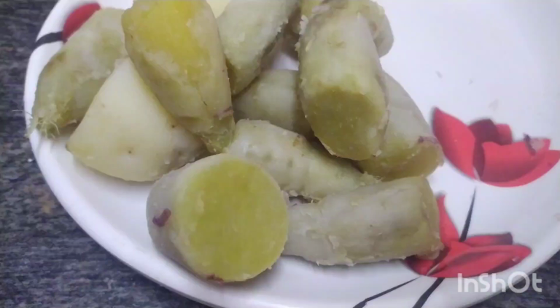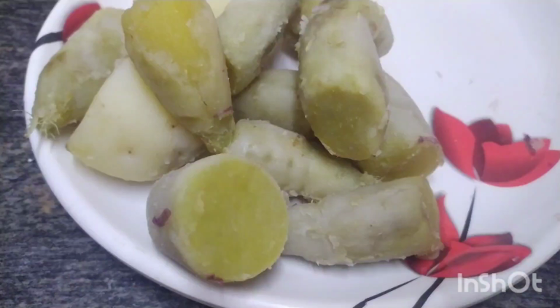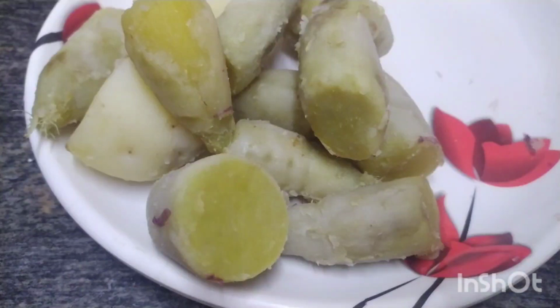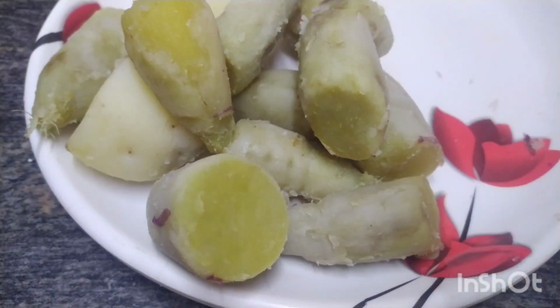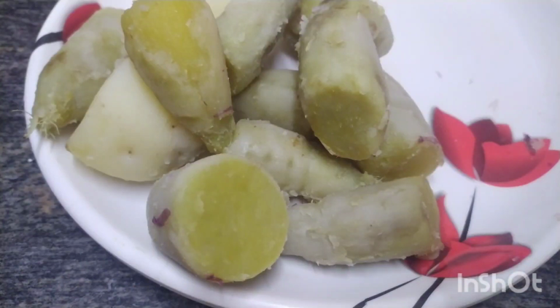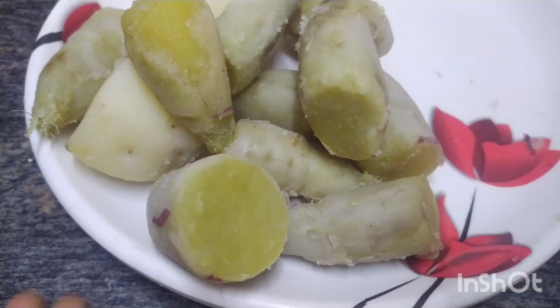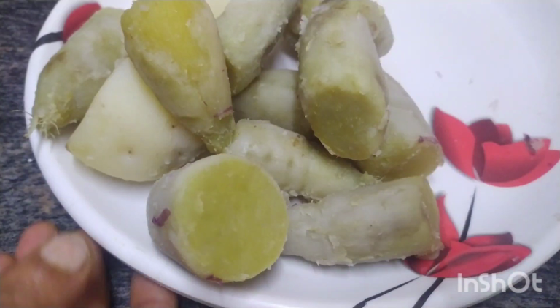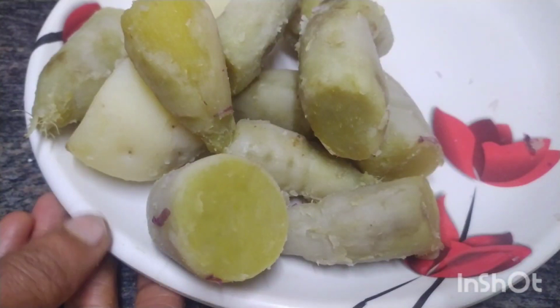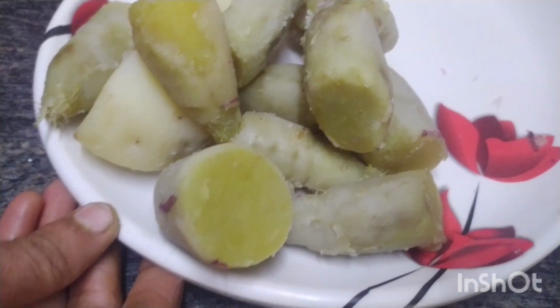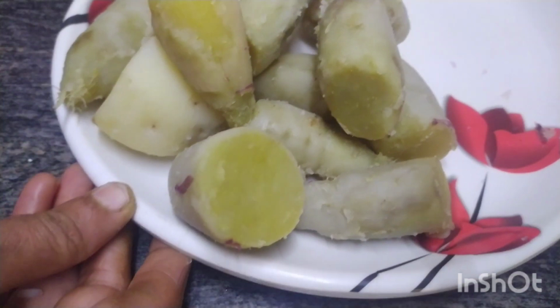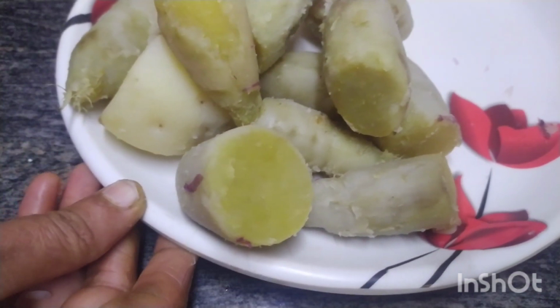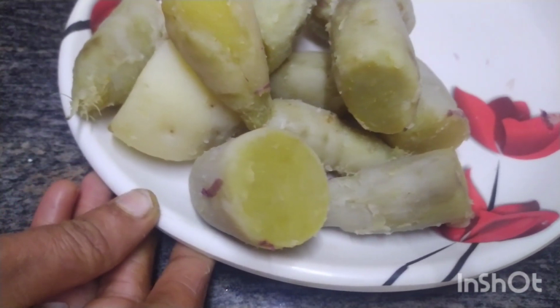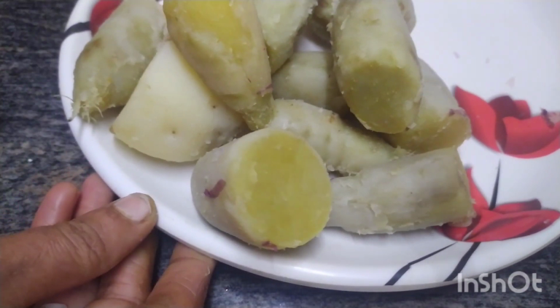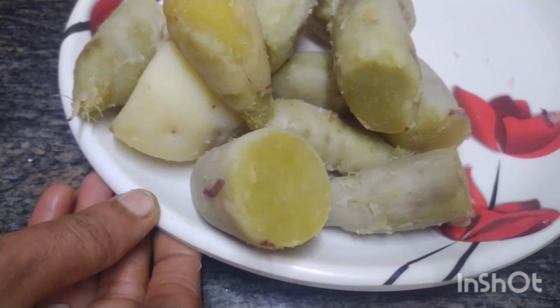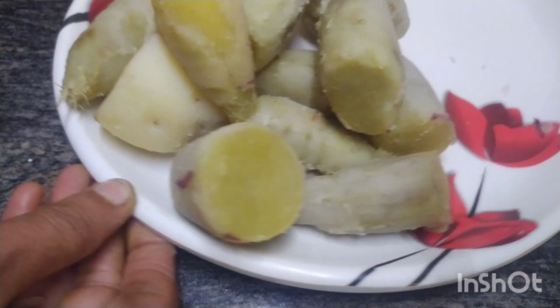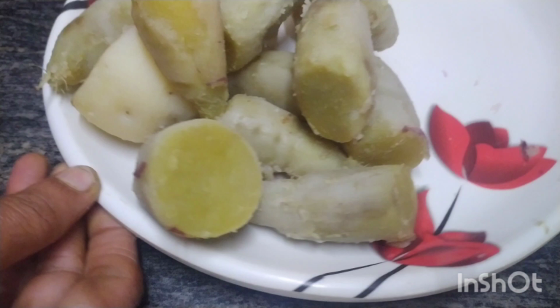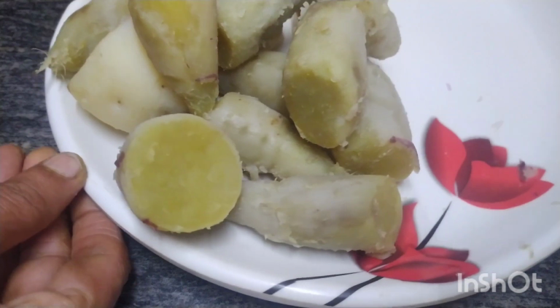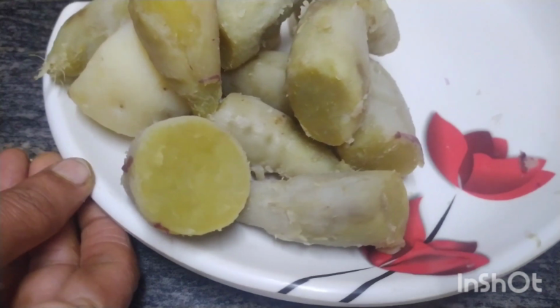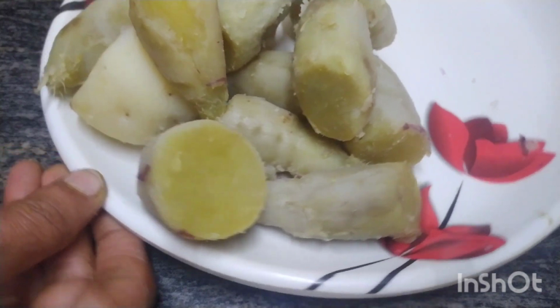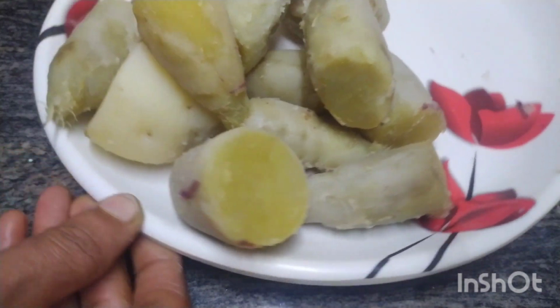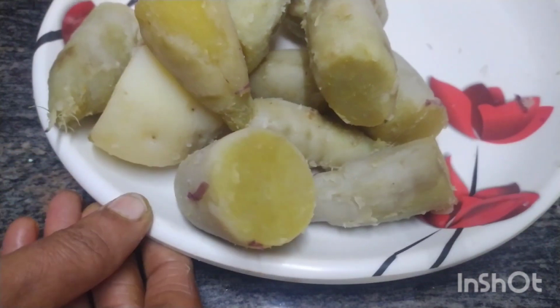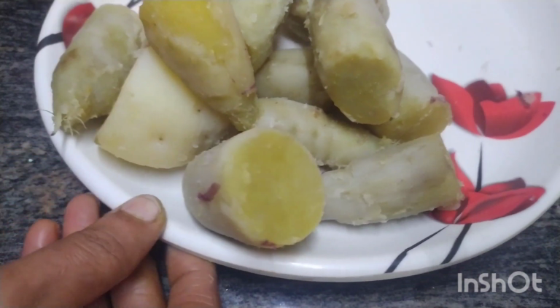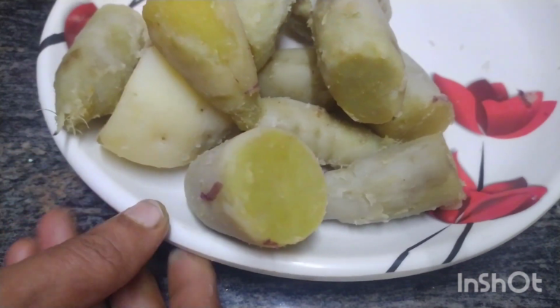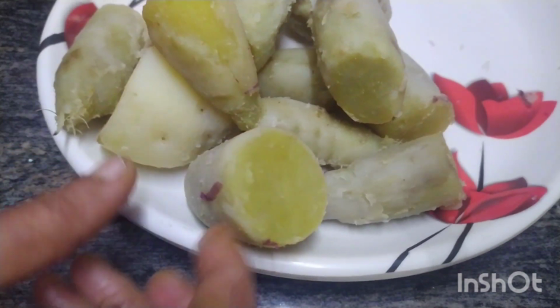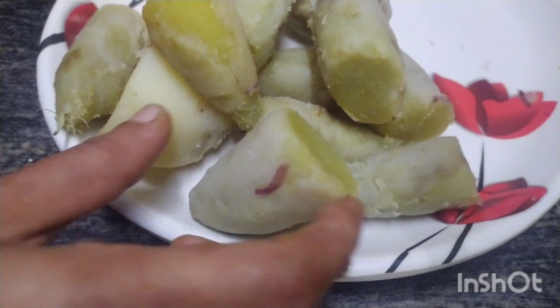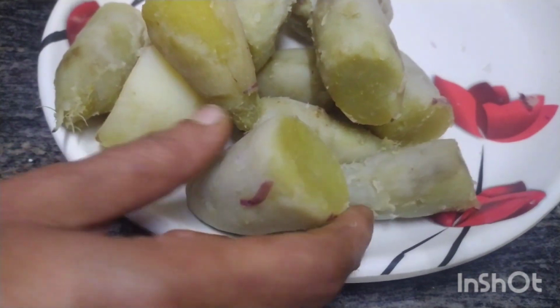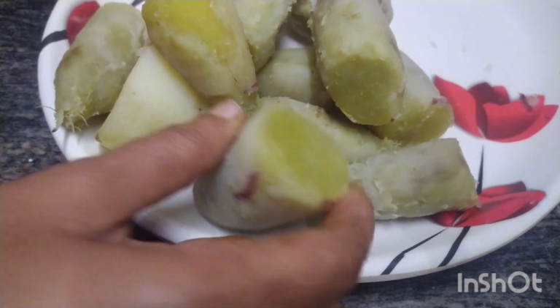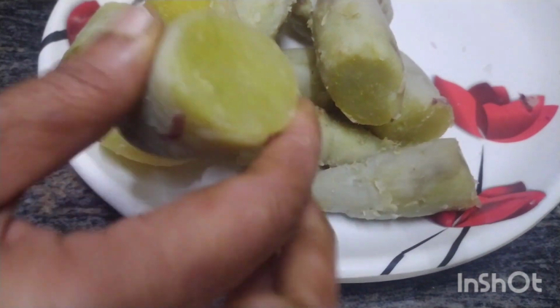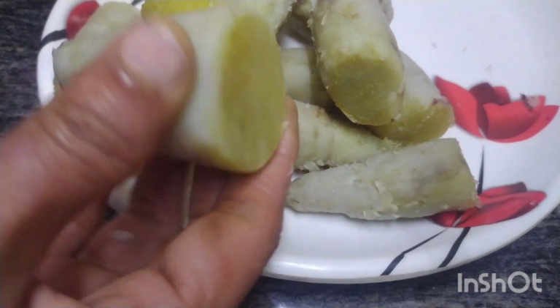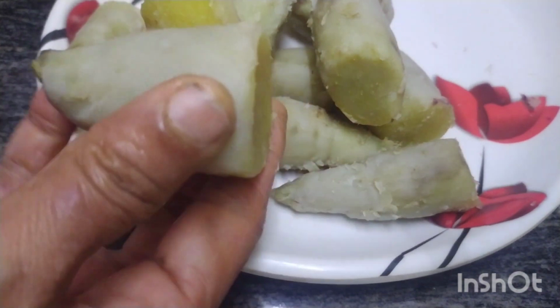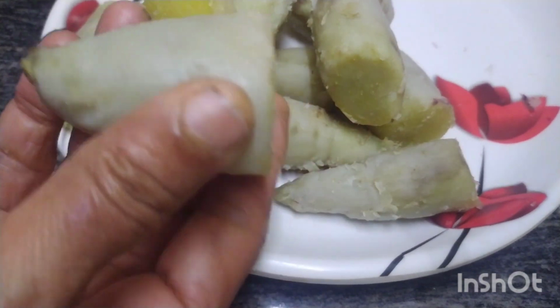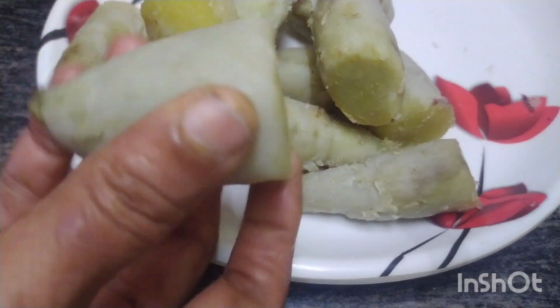Hello friends, welcome to my Simple Cooking and Organizing channel. I'm going to show you a snack recipe for my simple cooking and organising channel.